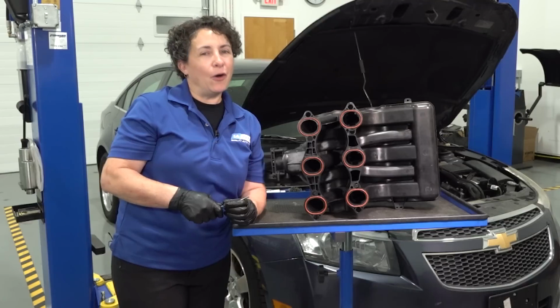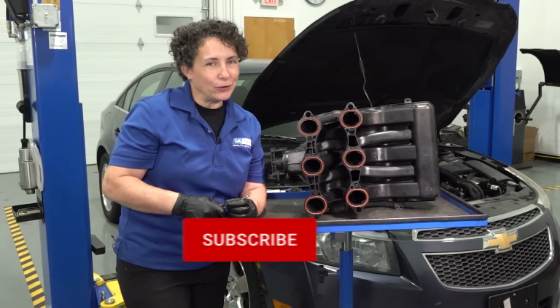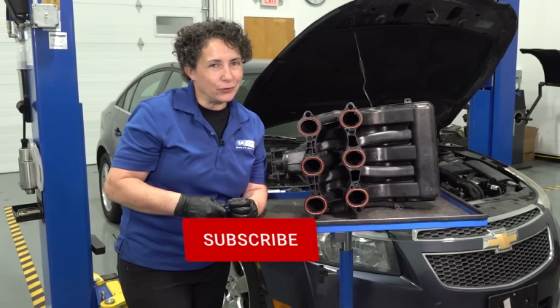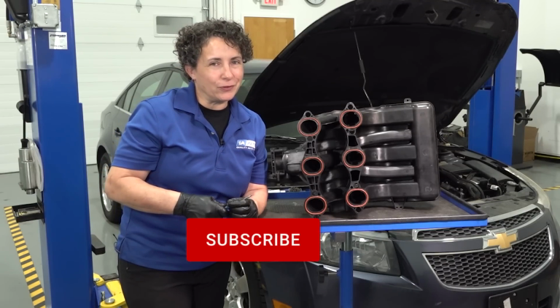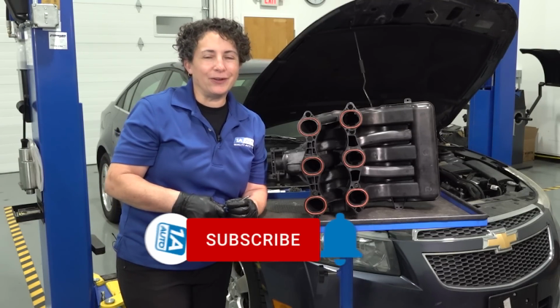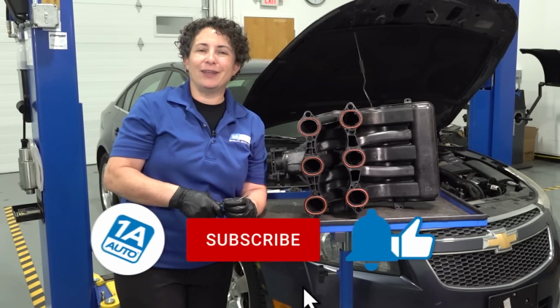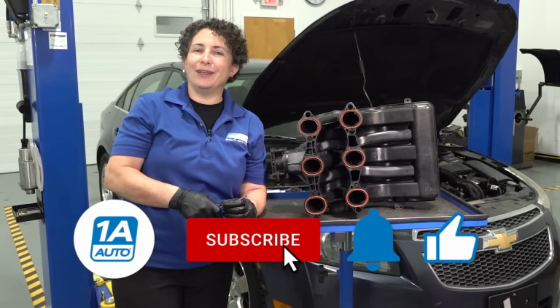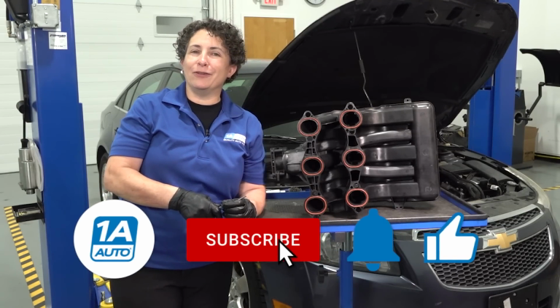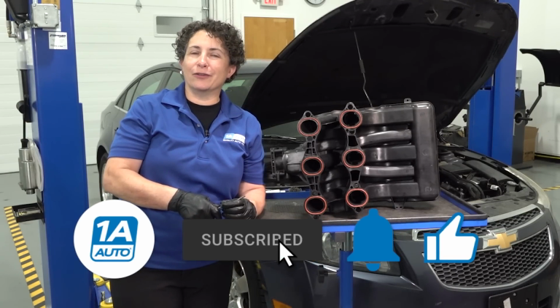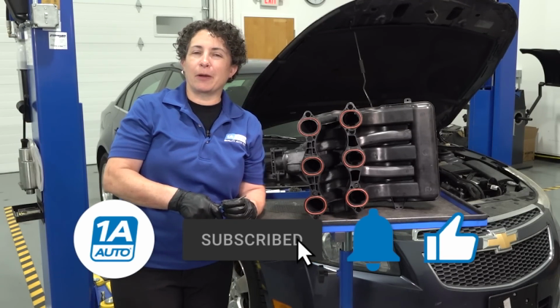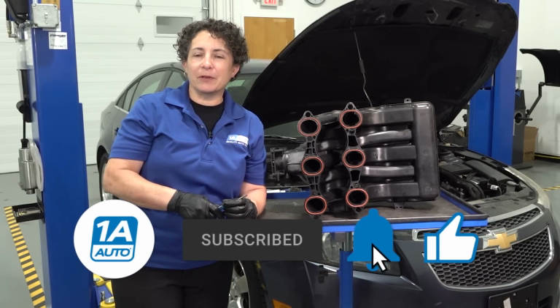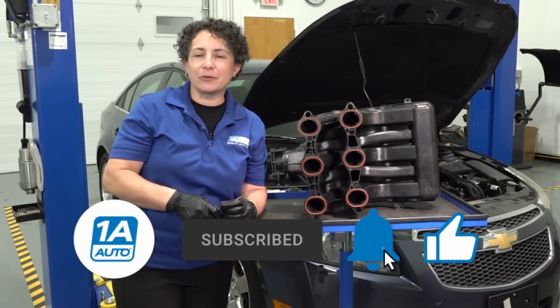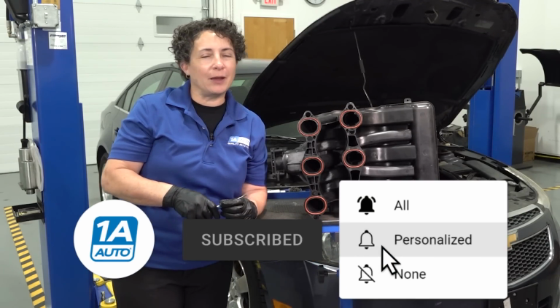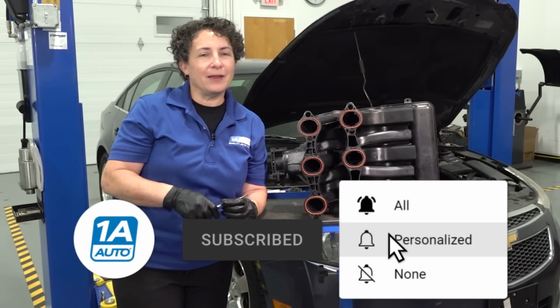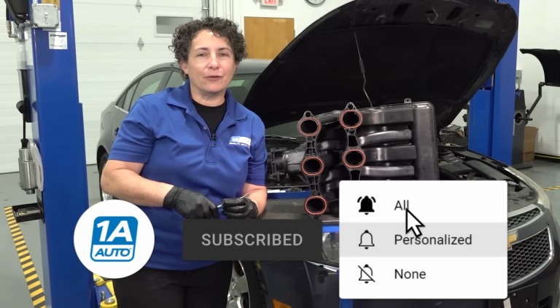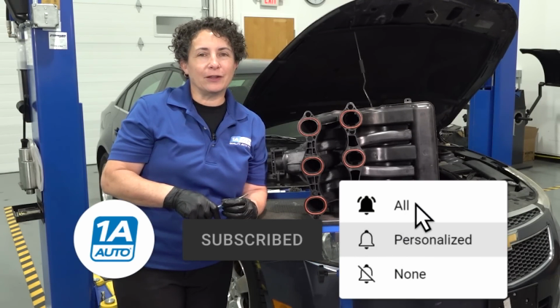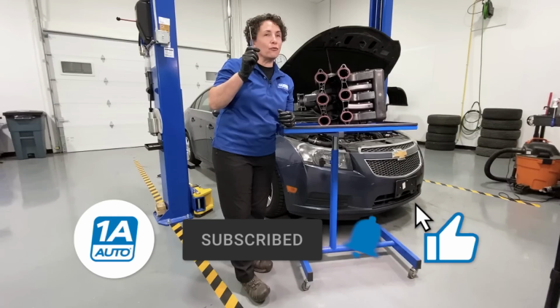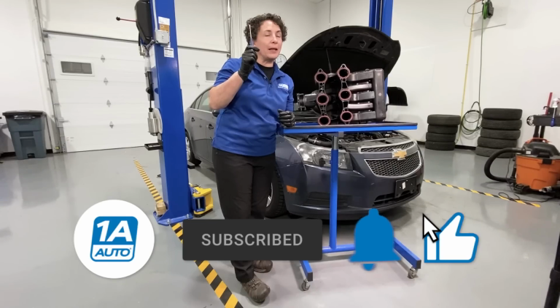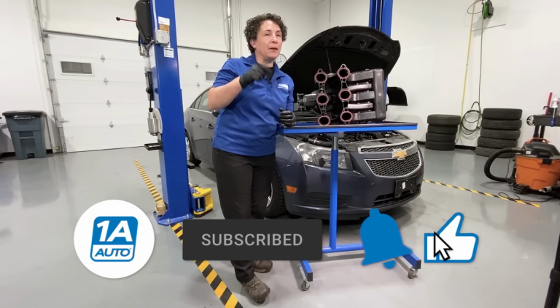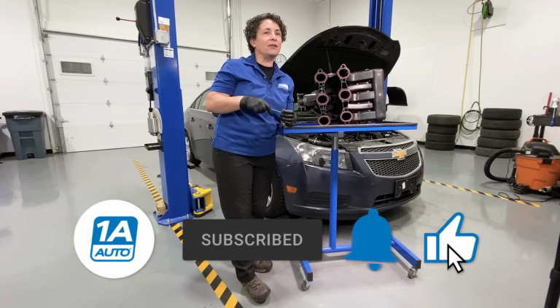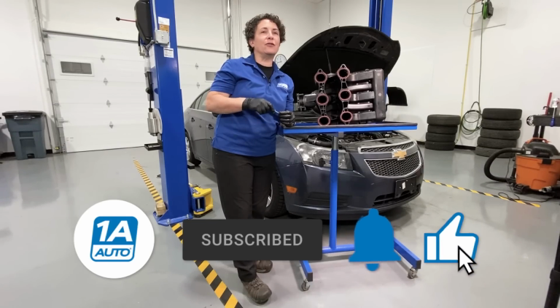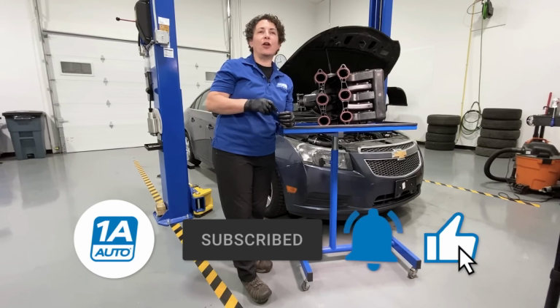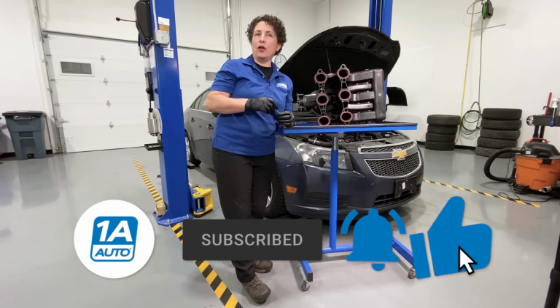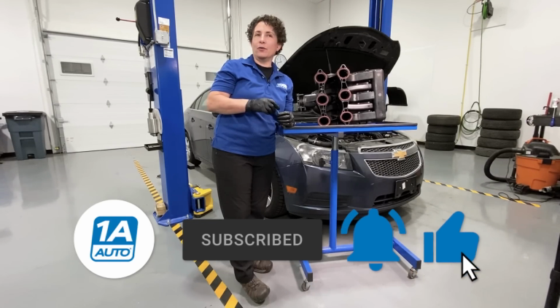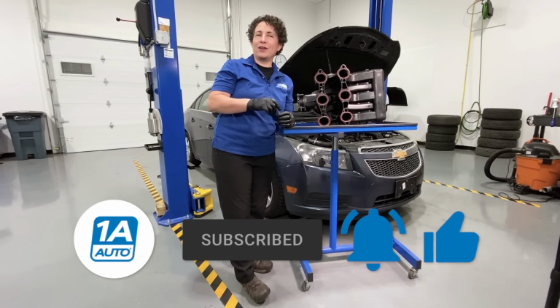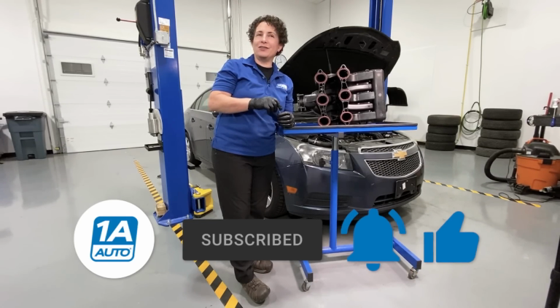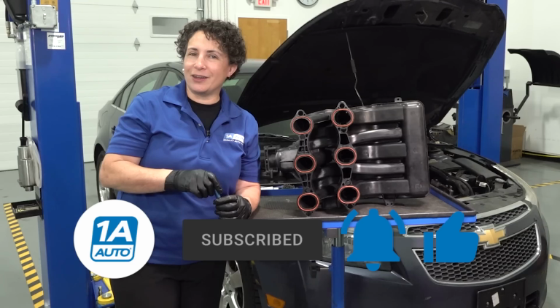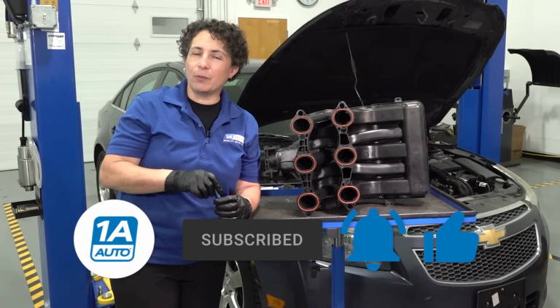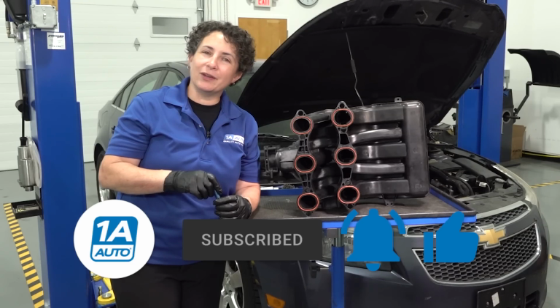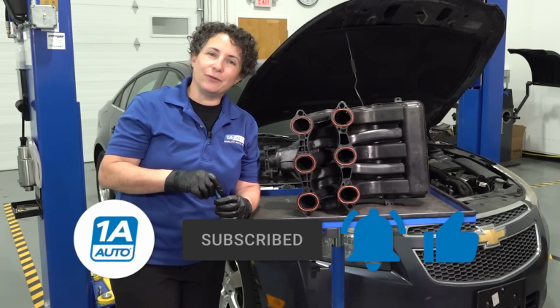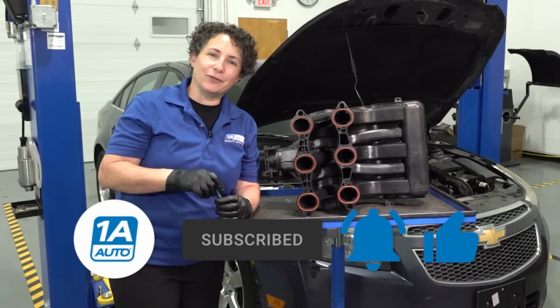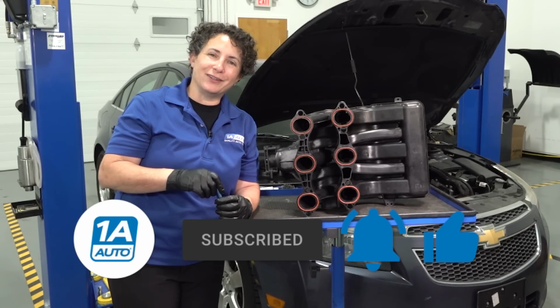Hopefully you enjoyed this video. If you're not a subscriber, please subscribe. Don't forget to ring that bell, because then it turns on all your notifications and you won't miss any future videos.